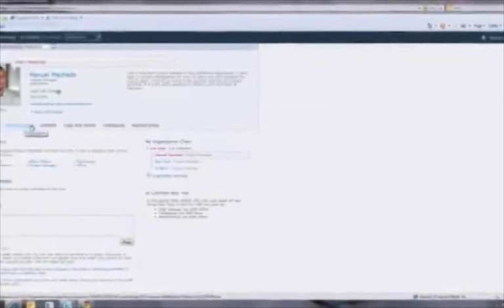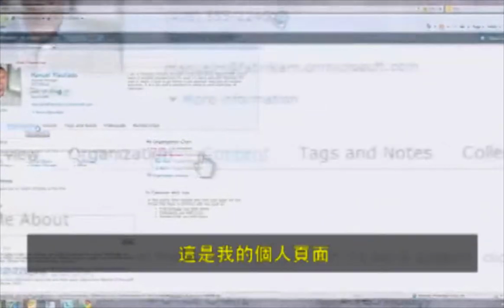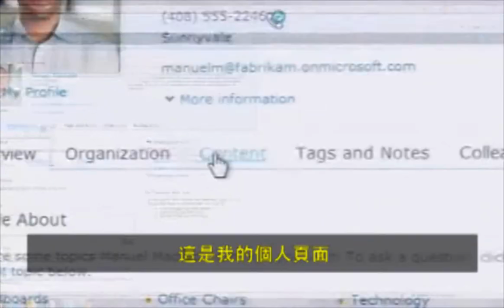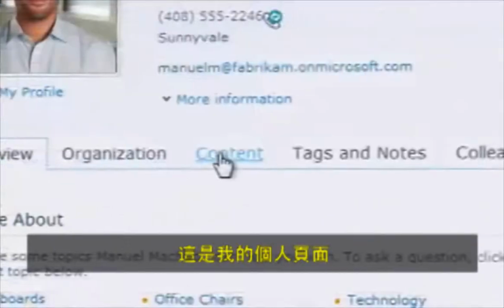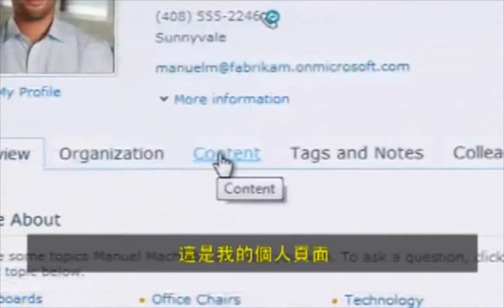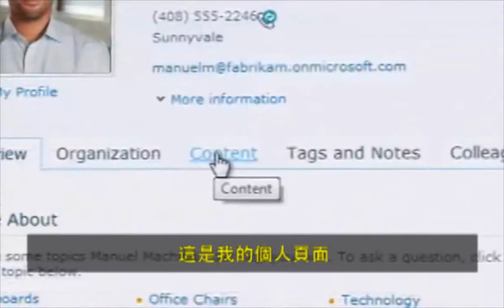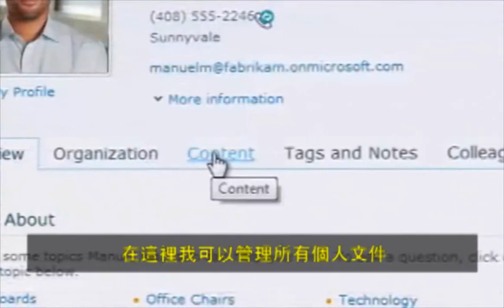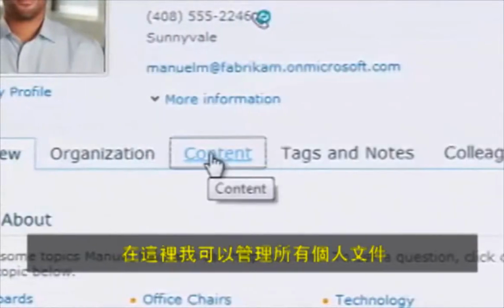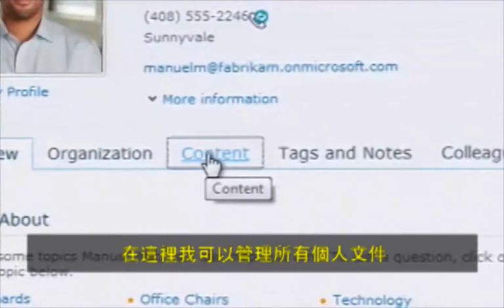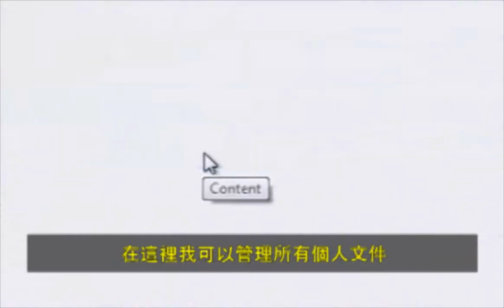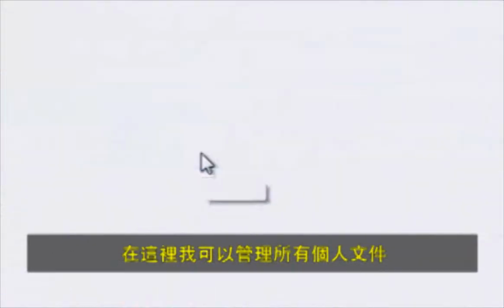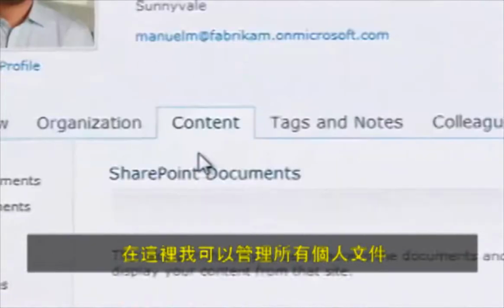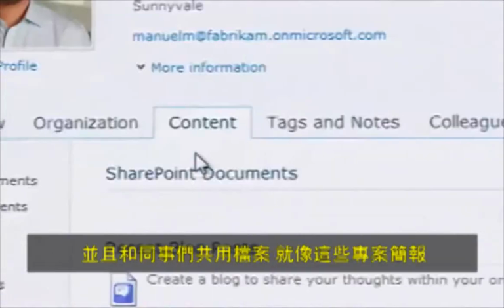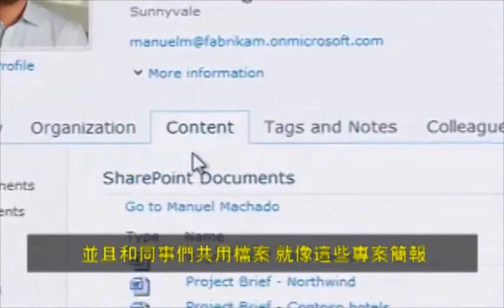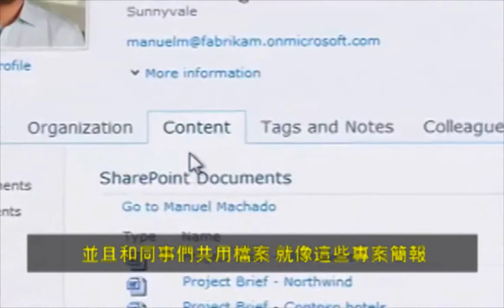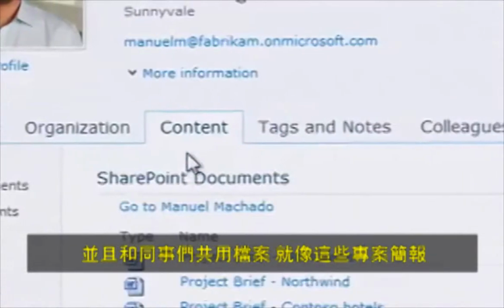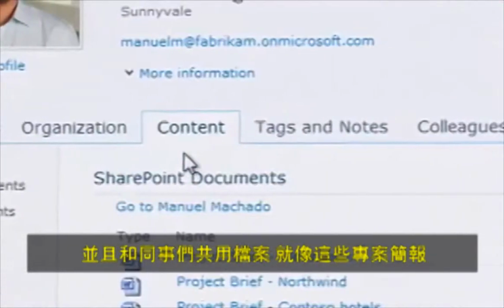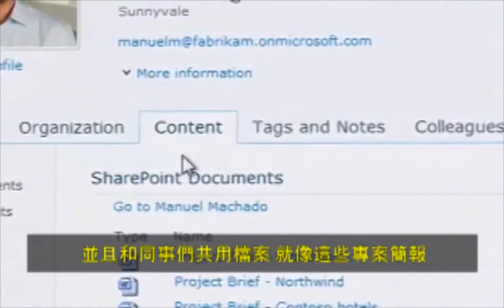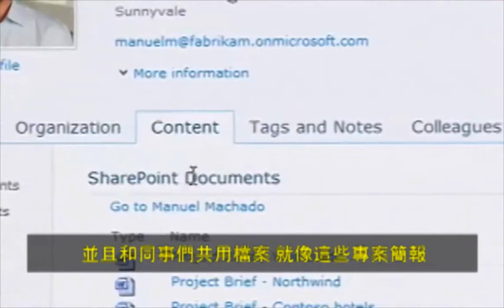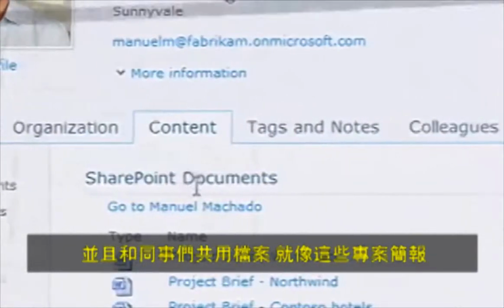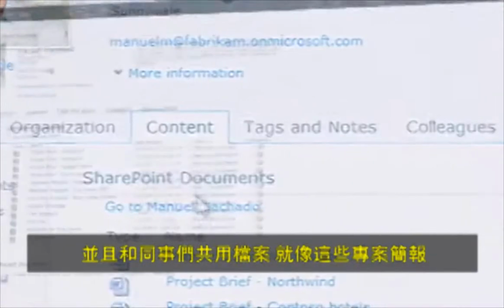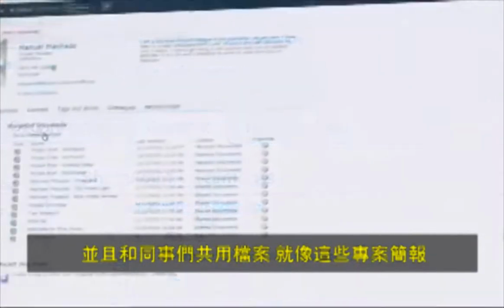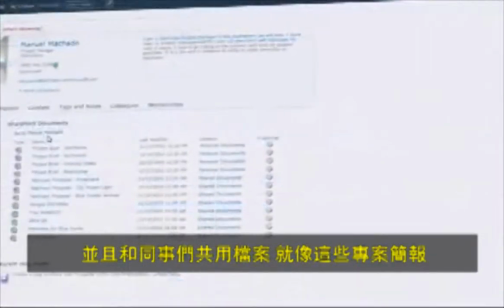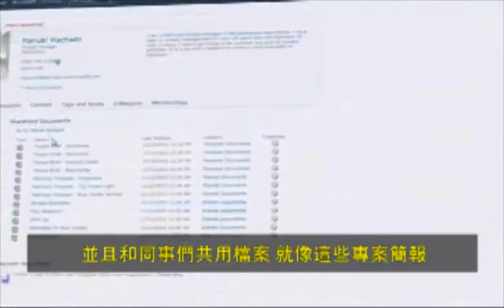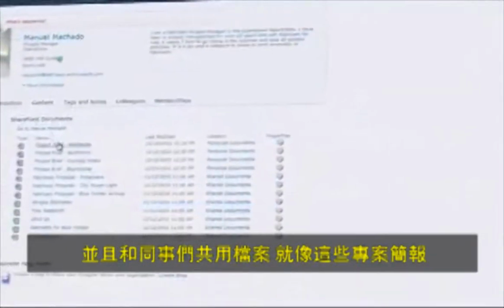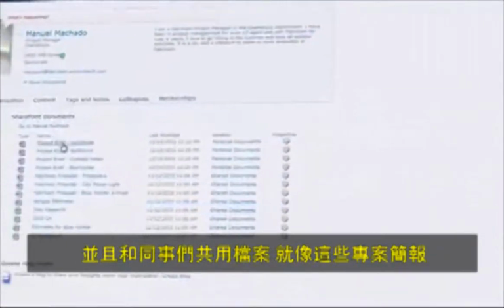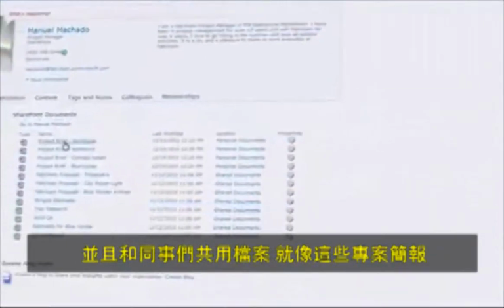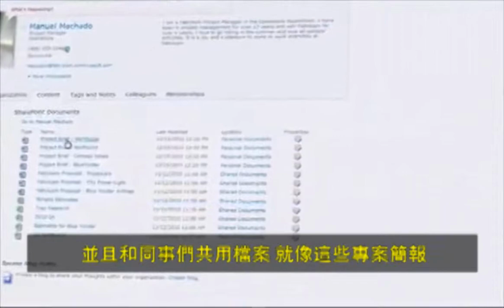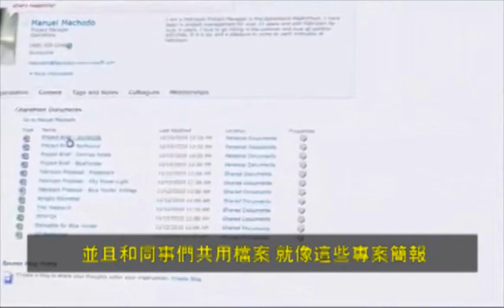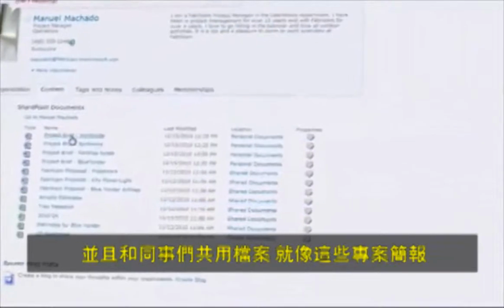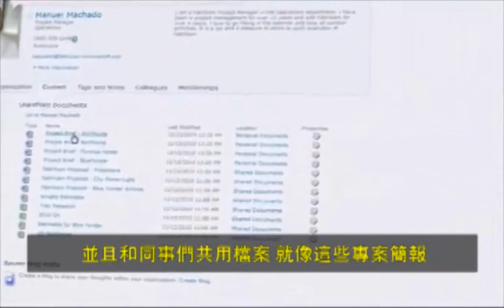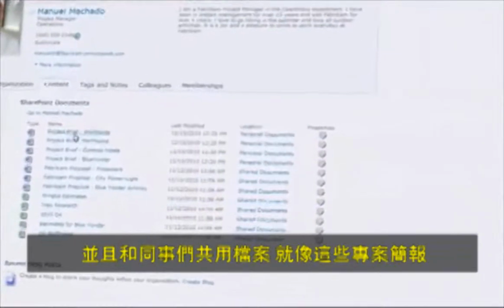This is my site, where I manage and share all my personal documents with co-workers, like these project briefs.